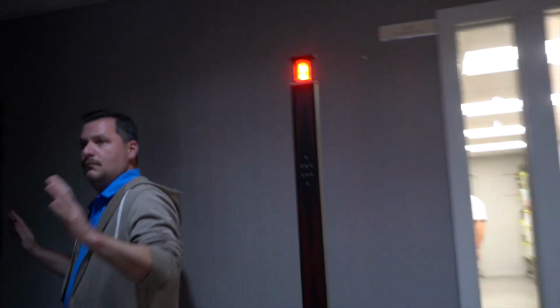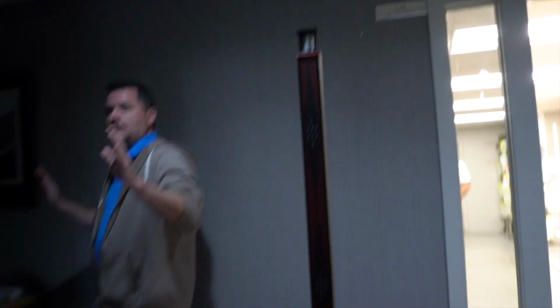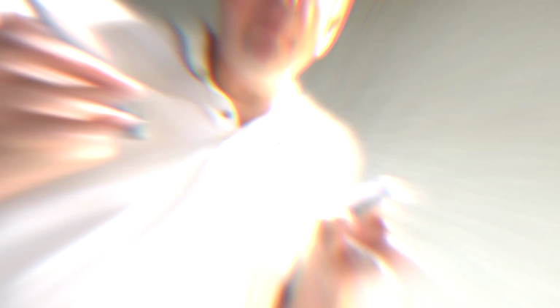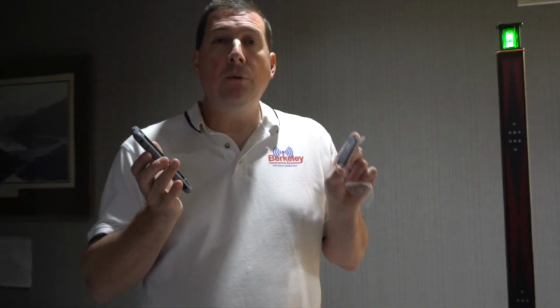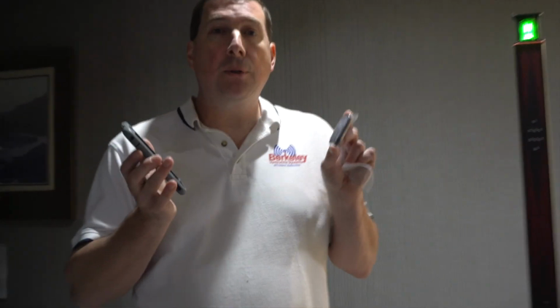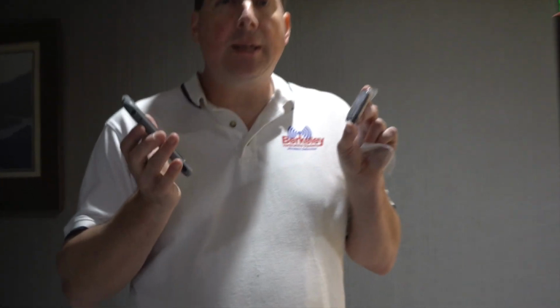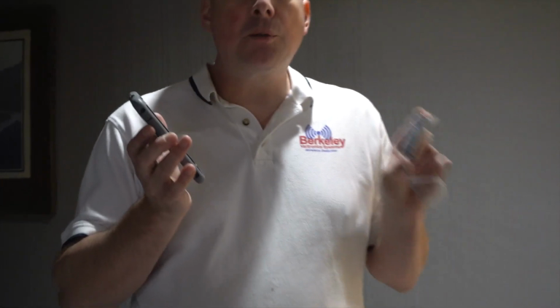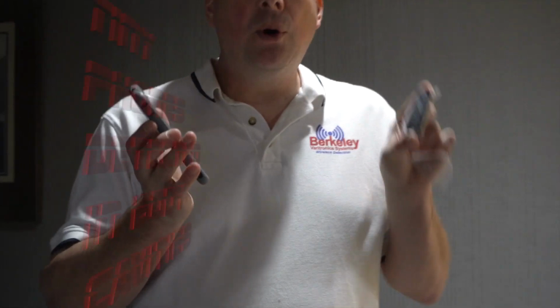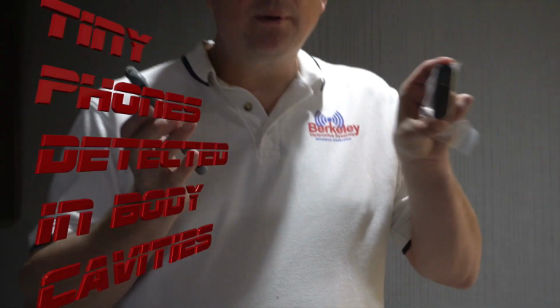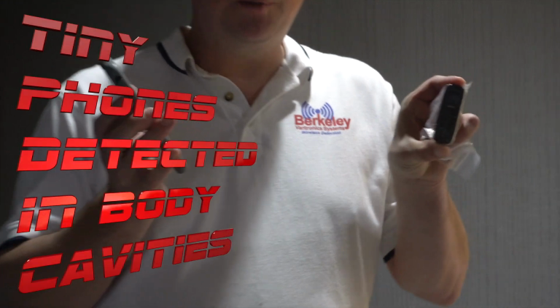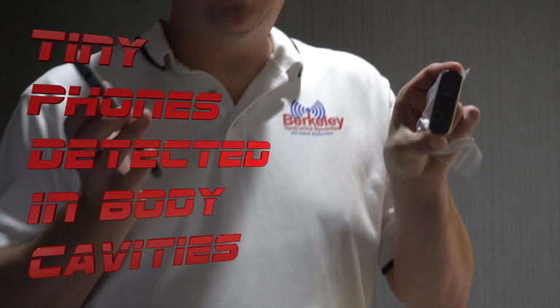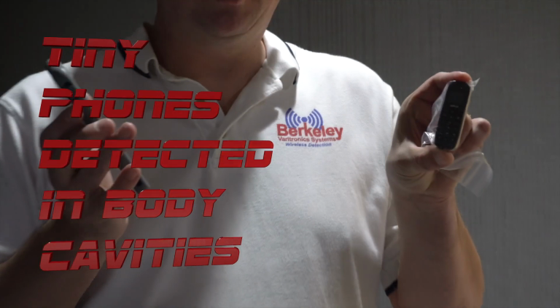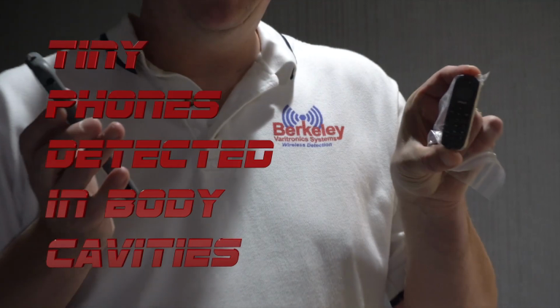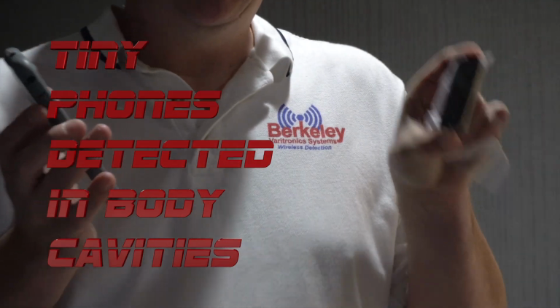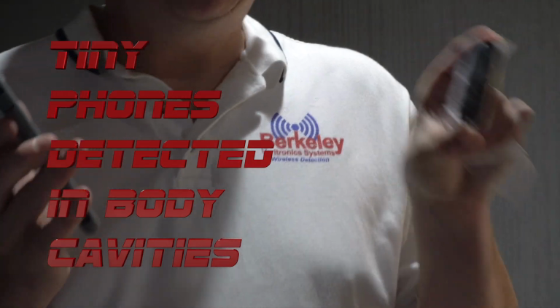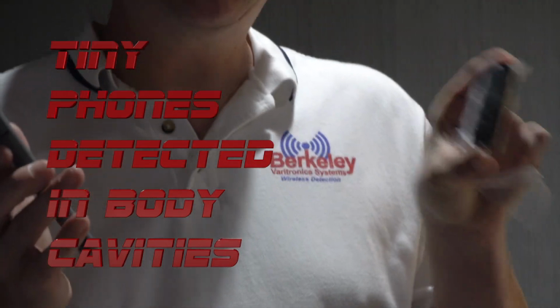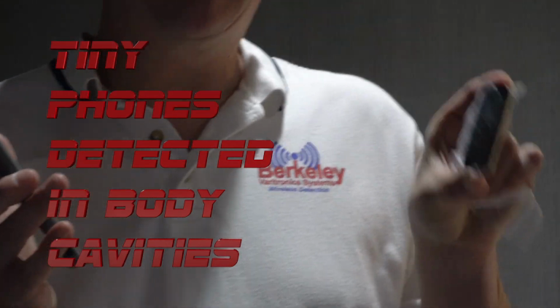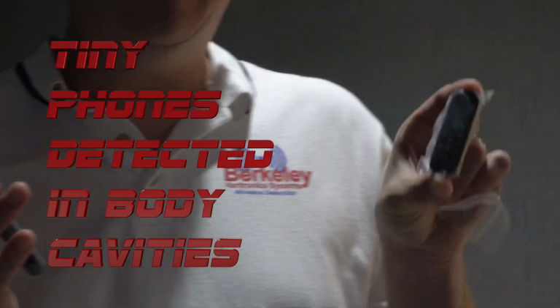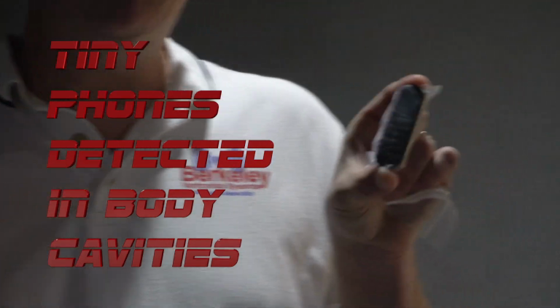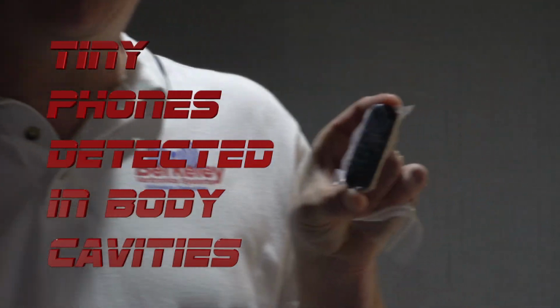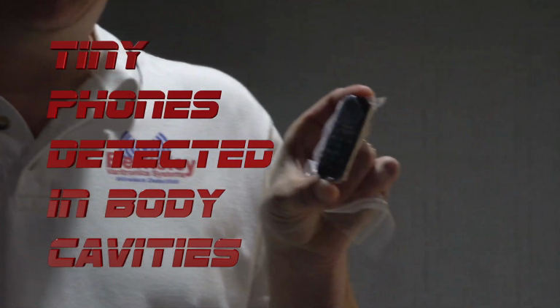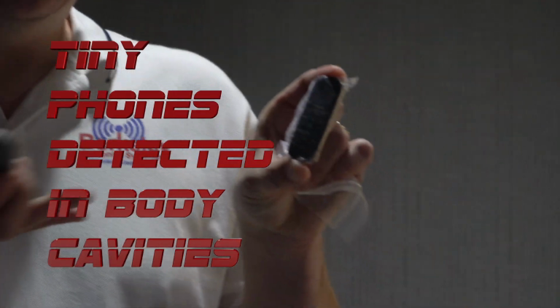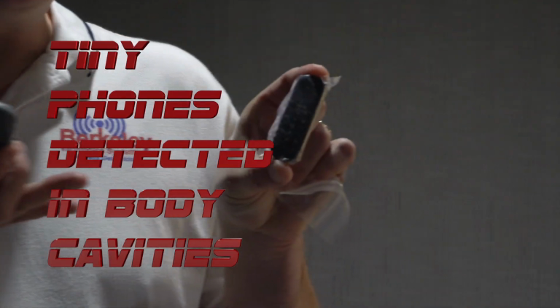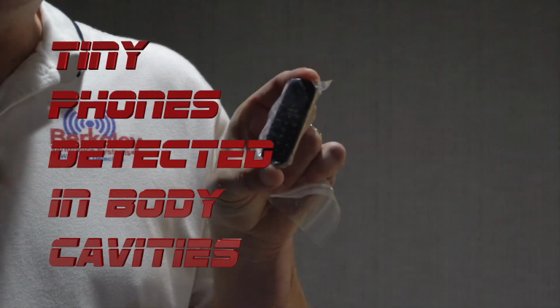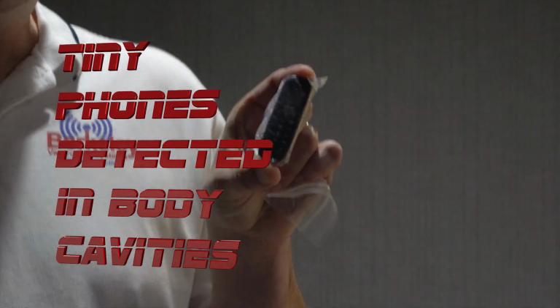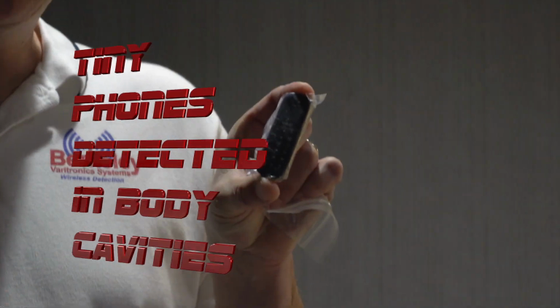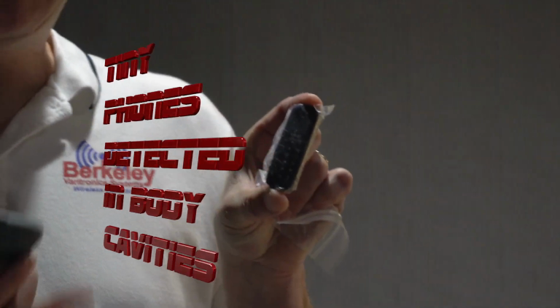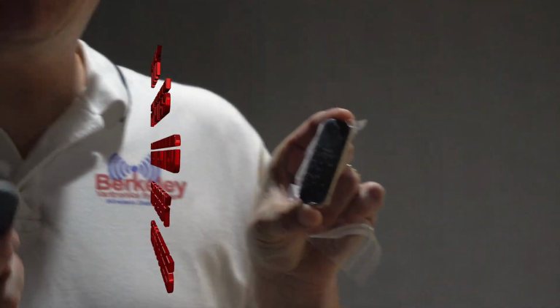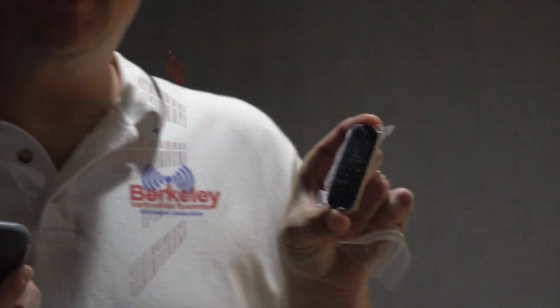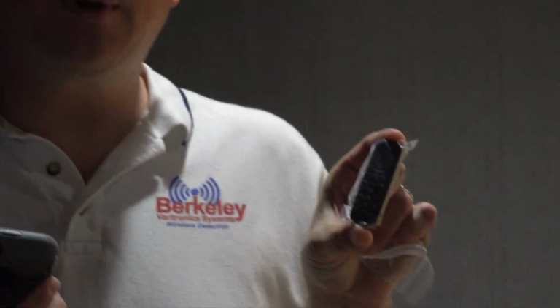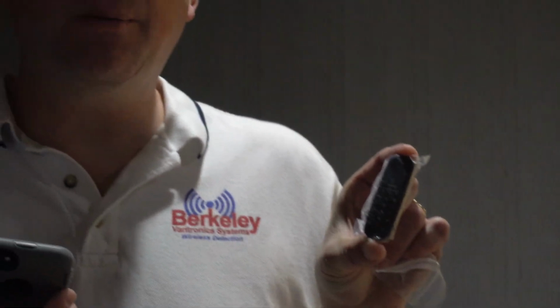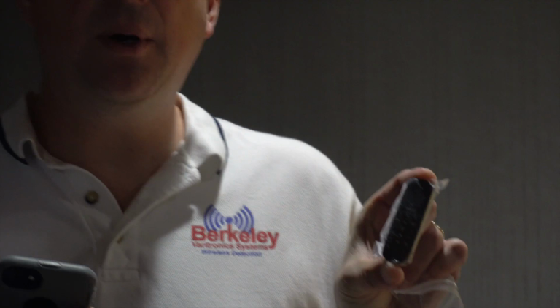The phones are getting smaller and smaller, and this is a common threat. Is this something that we detect with the Sentry Hound Pro?